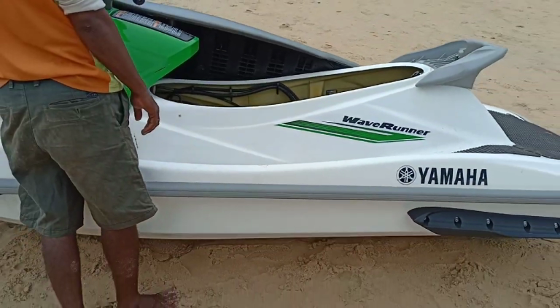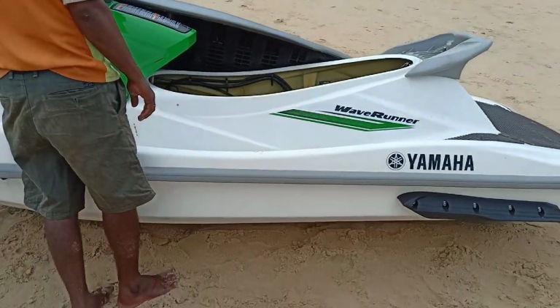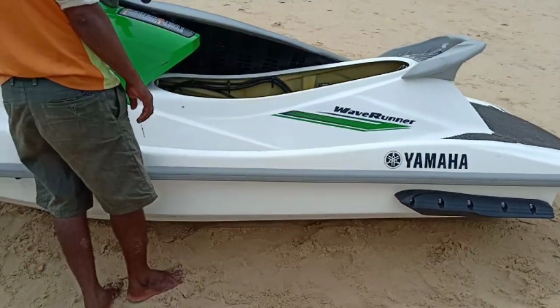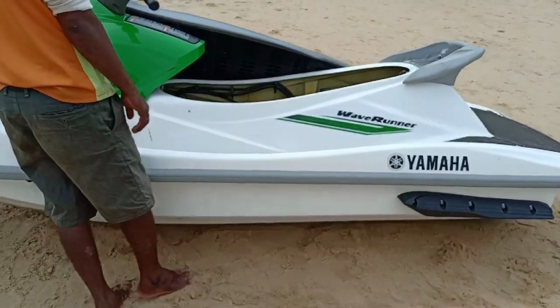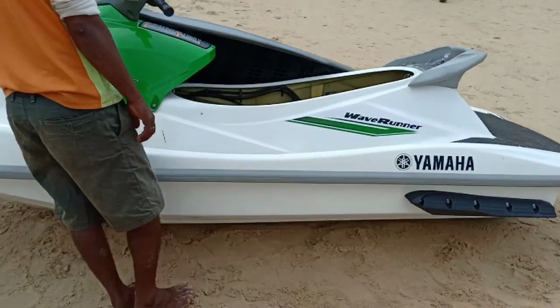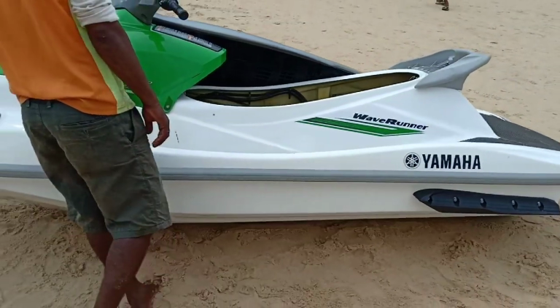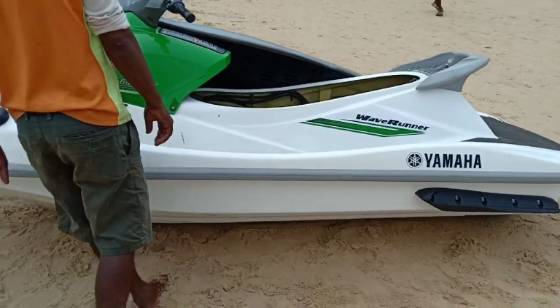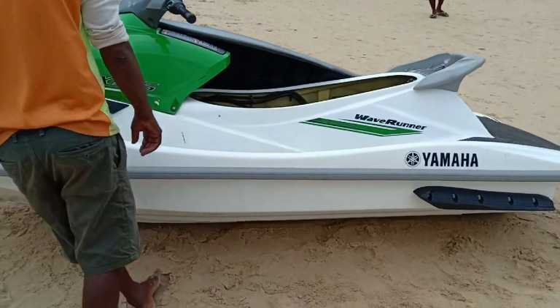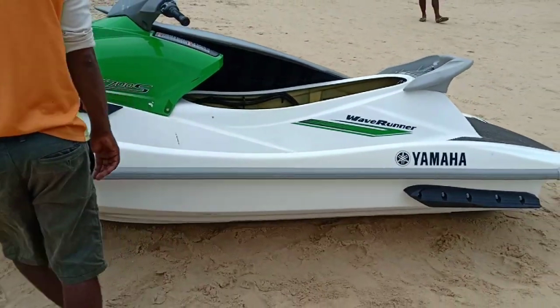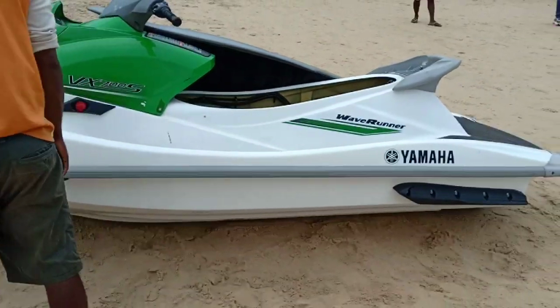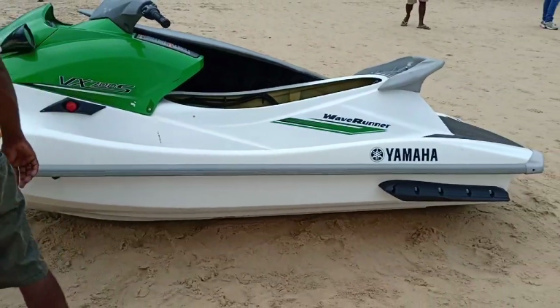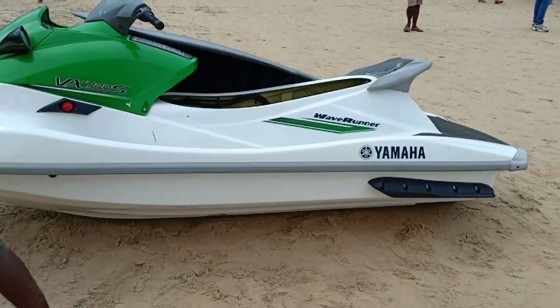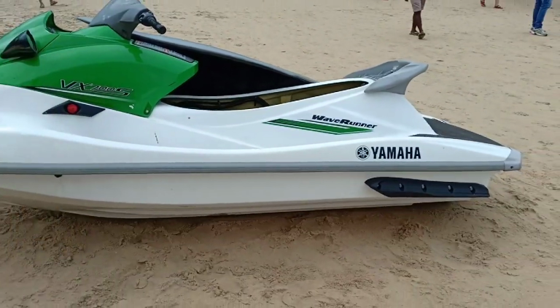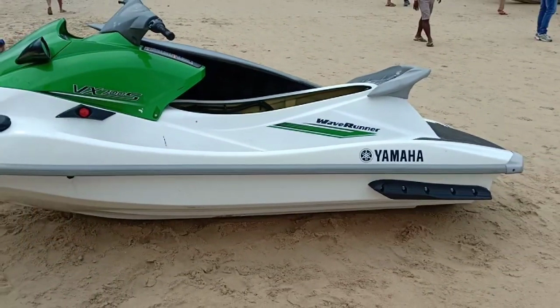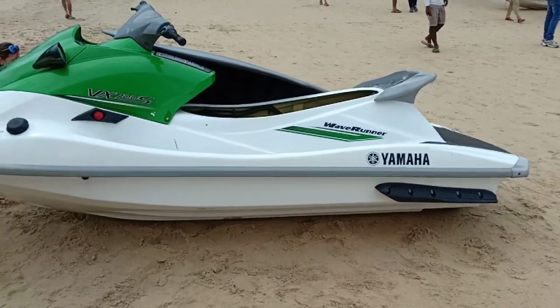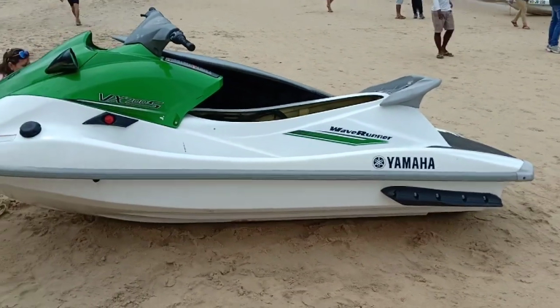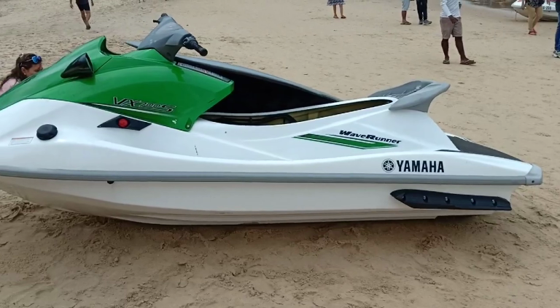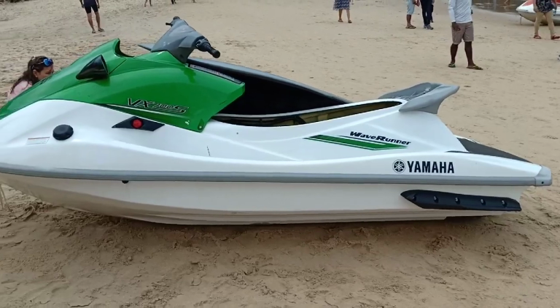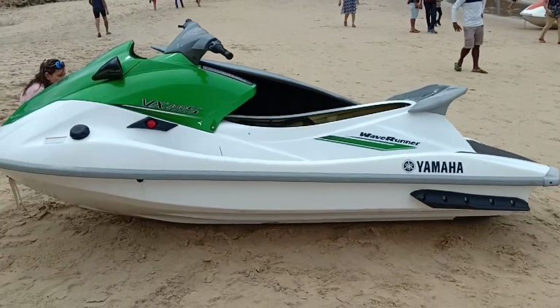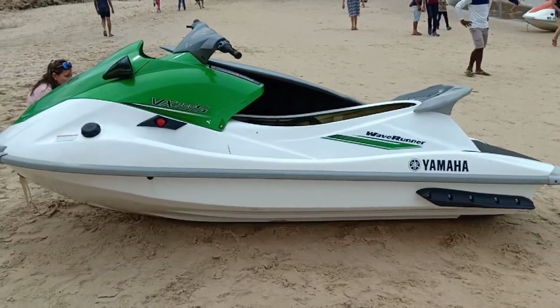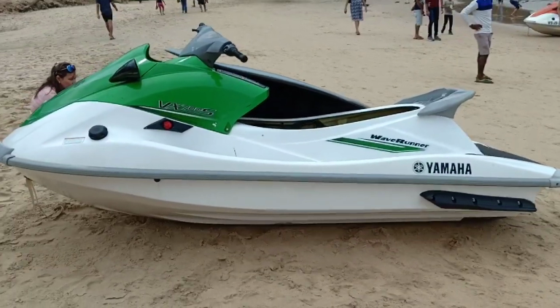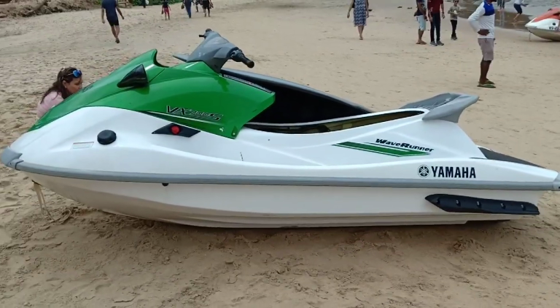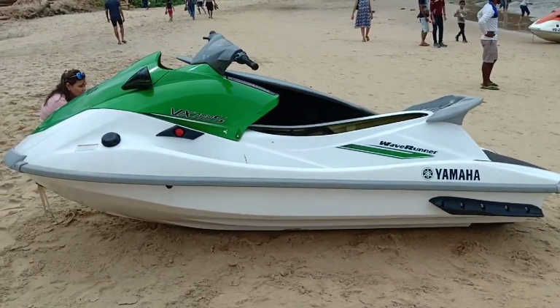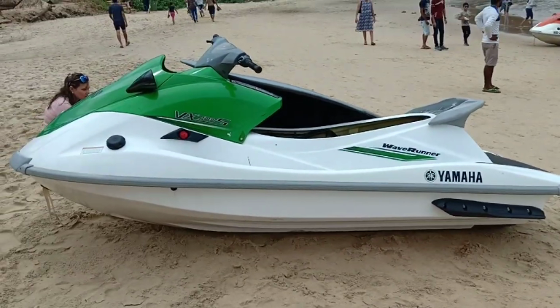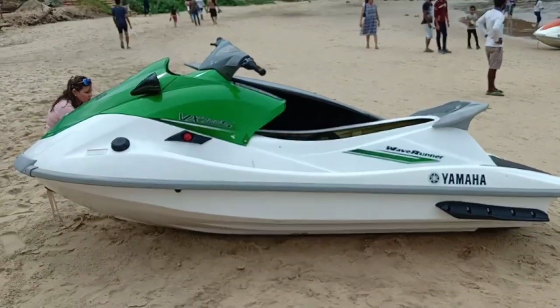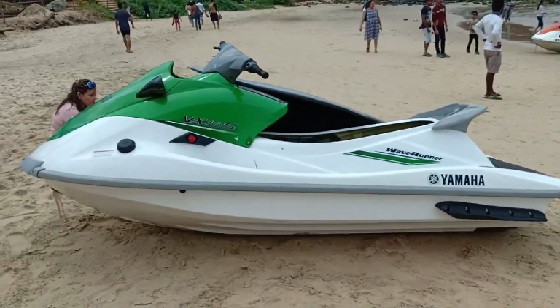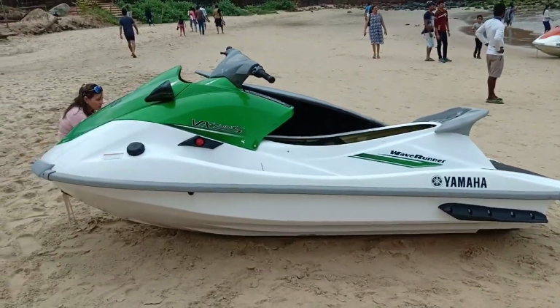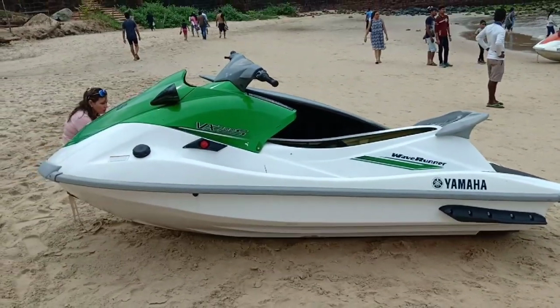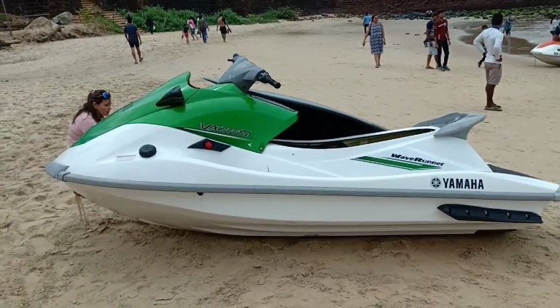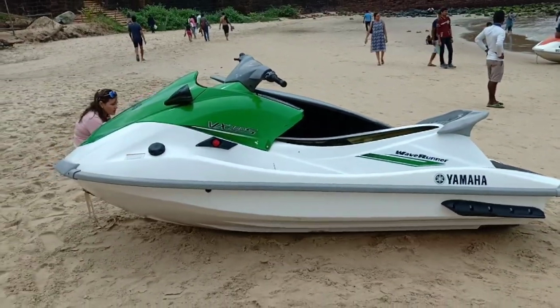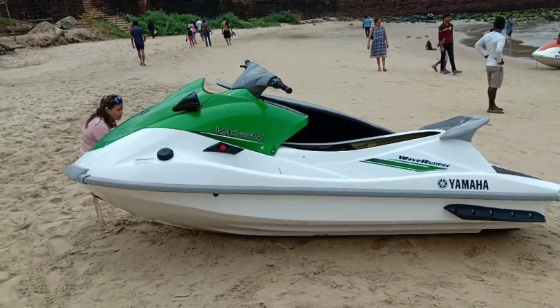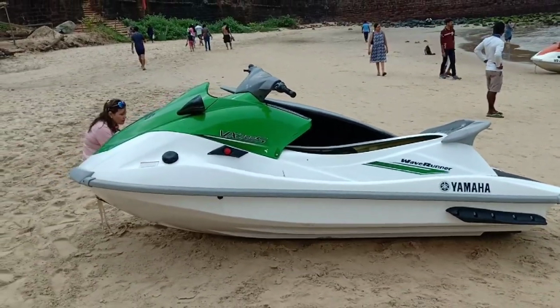This is a little bit about the water scooter. If you like it, please like and subscribe.